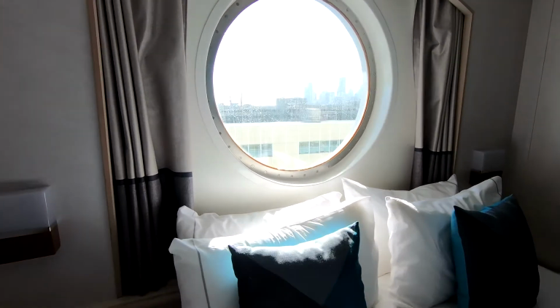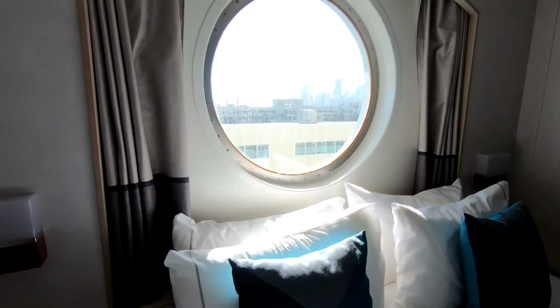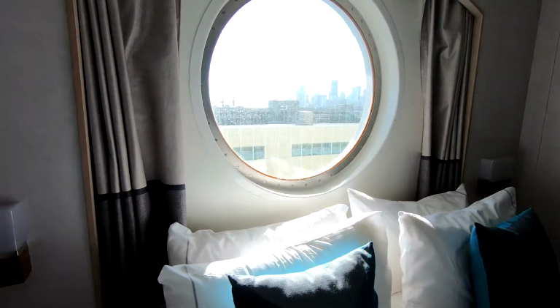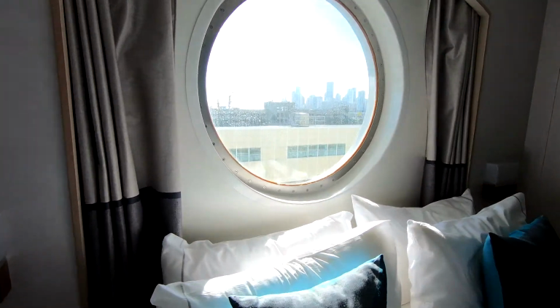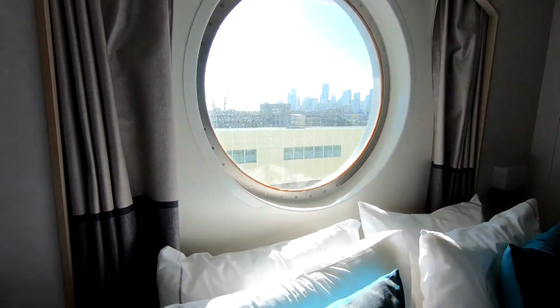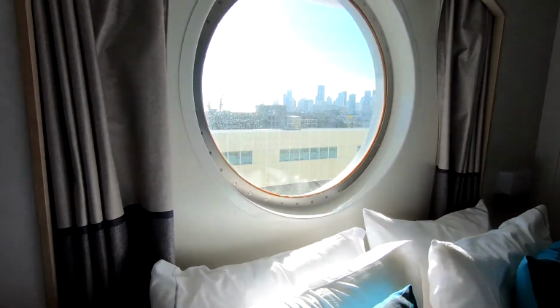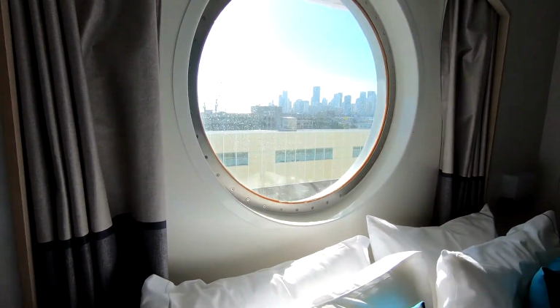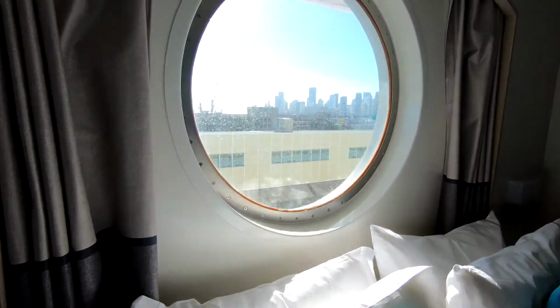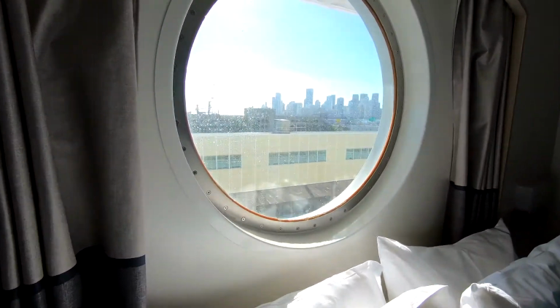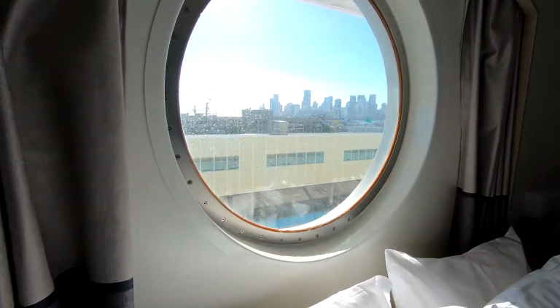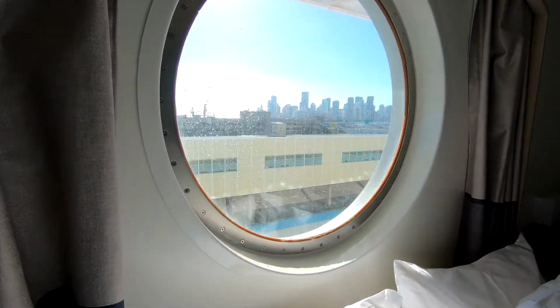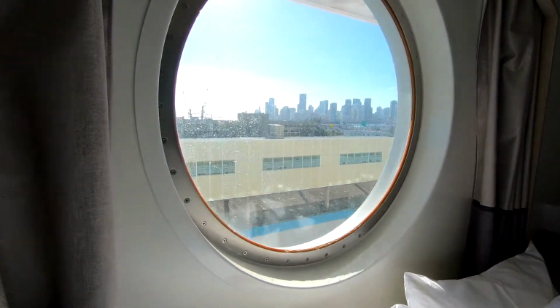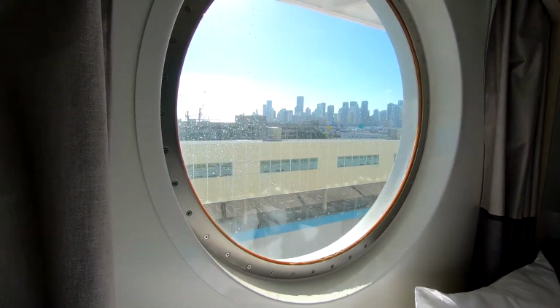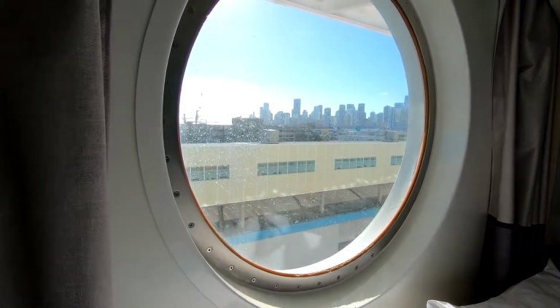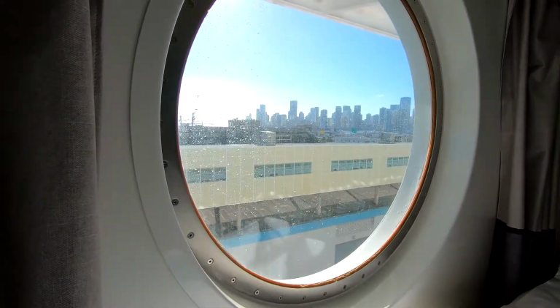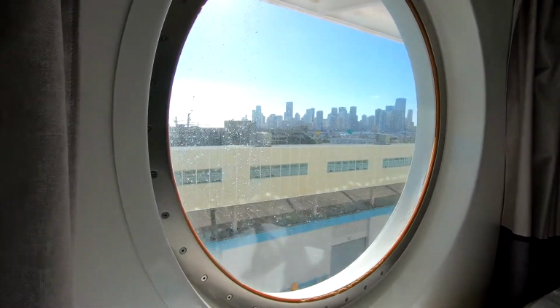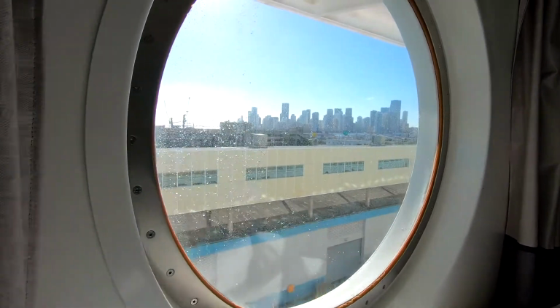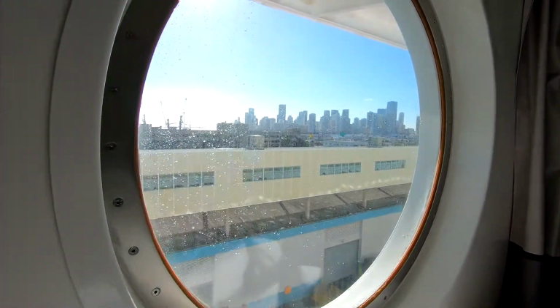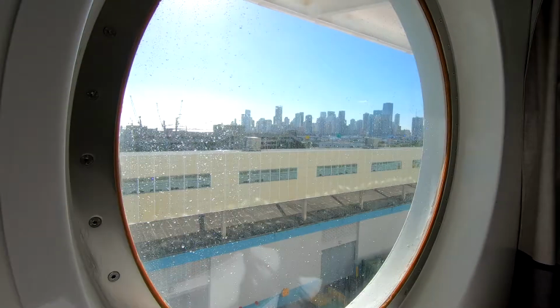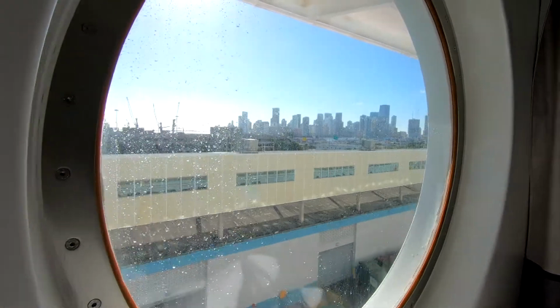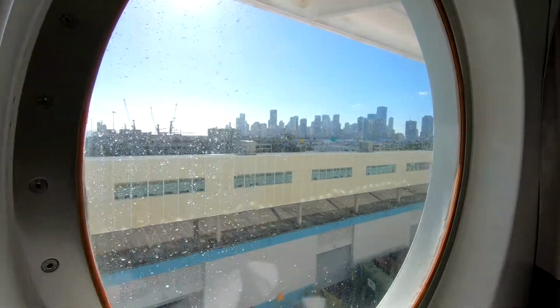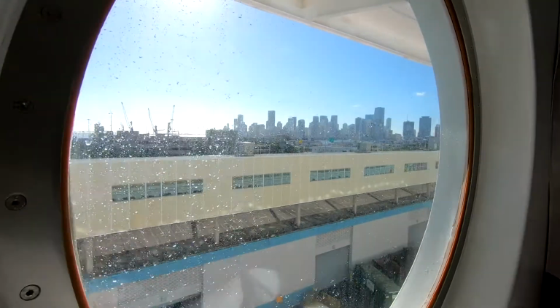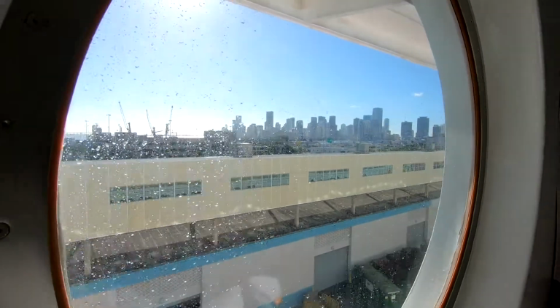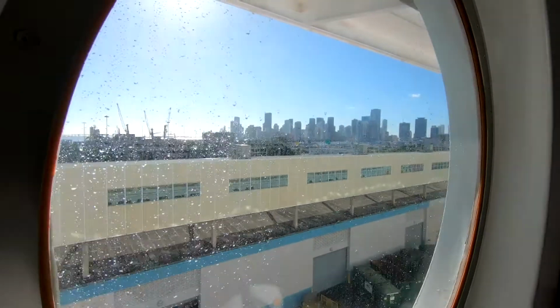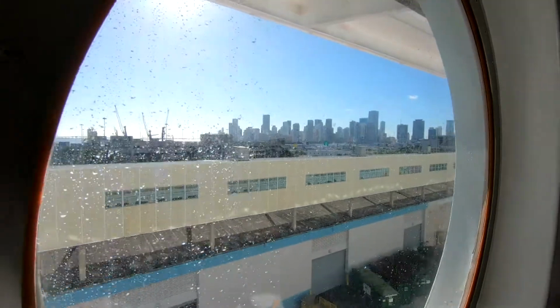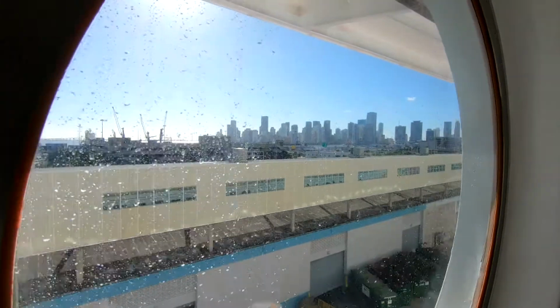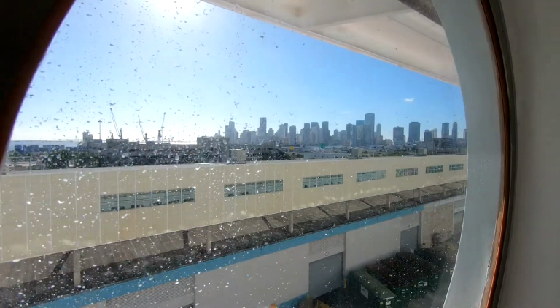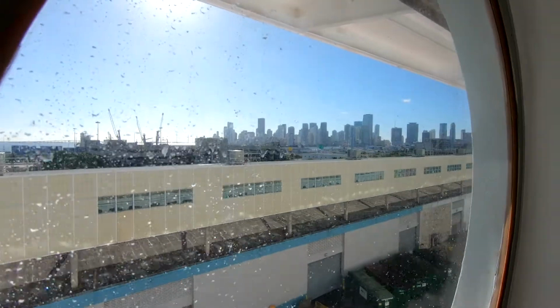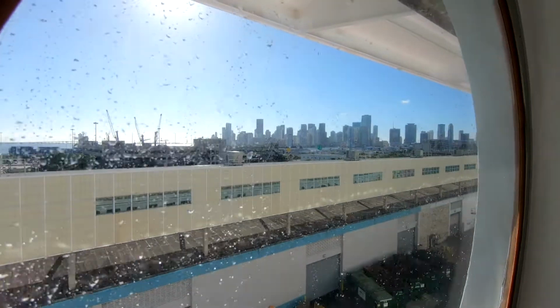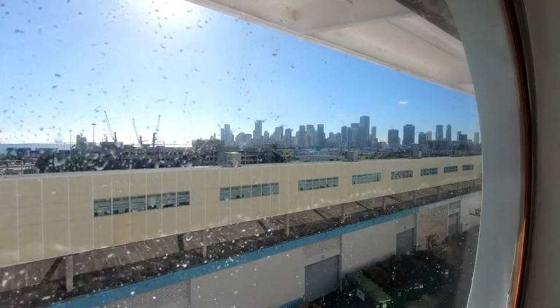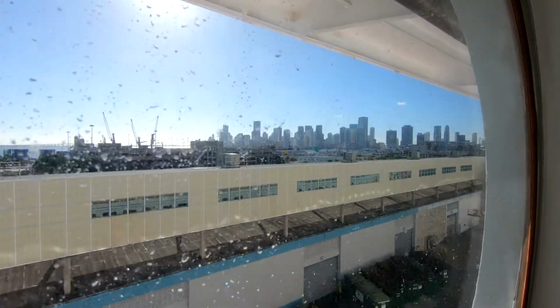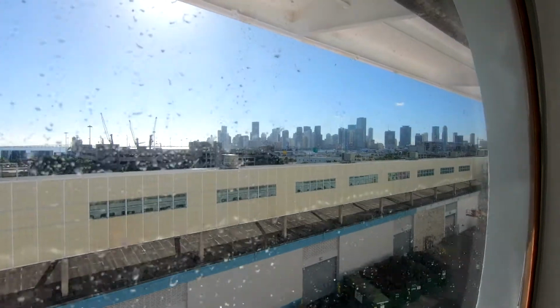Check out this view of the Port of Miami — it was actually quite nice. Beautiful day.